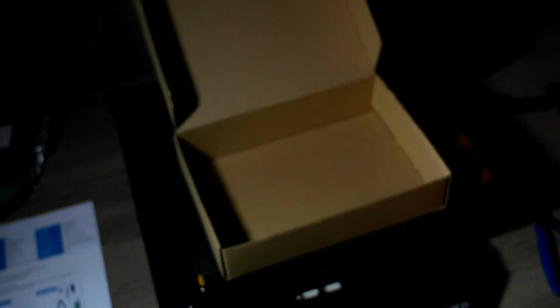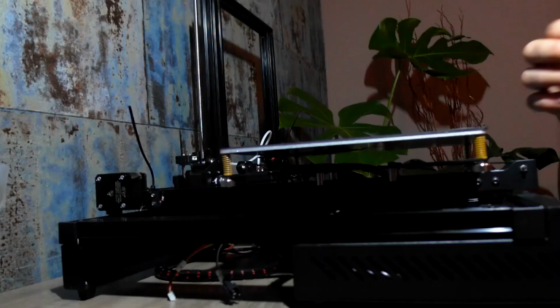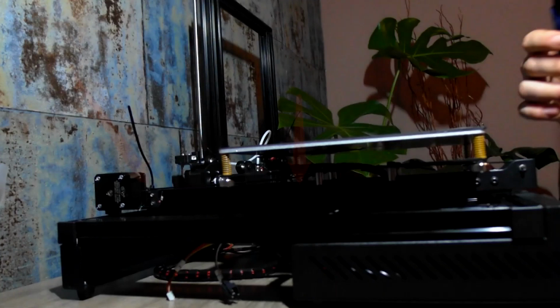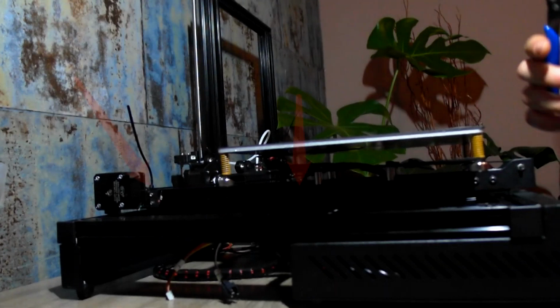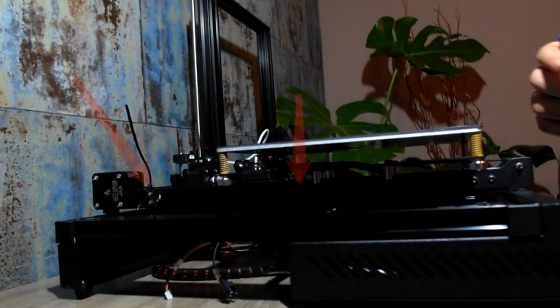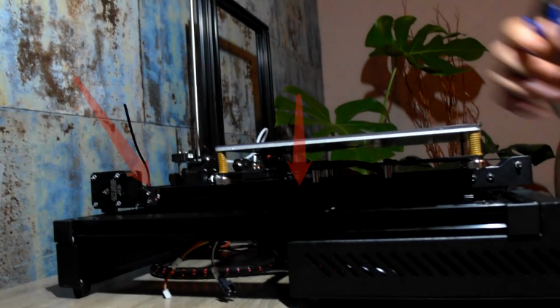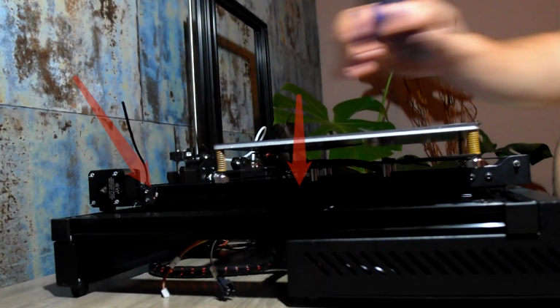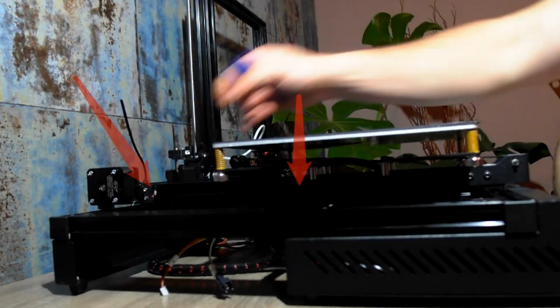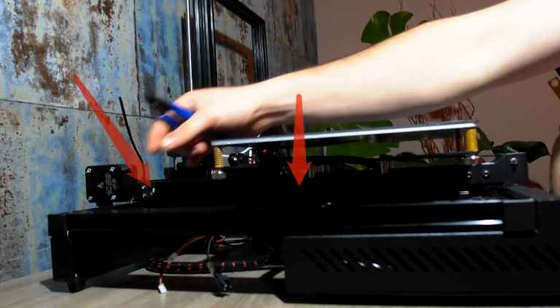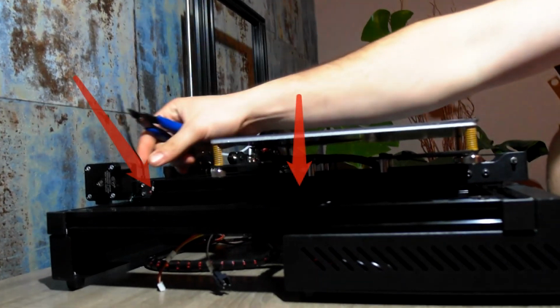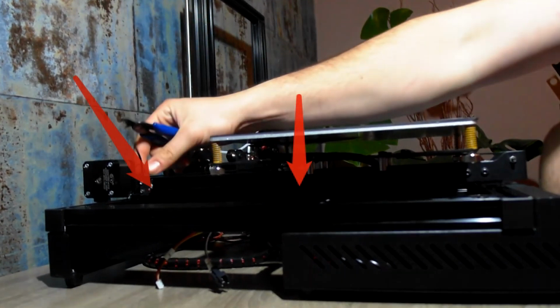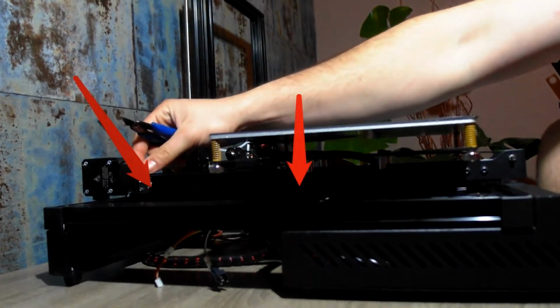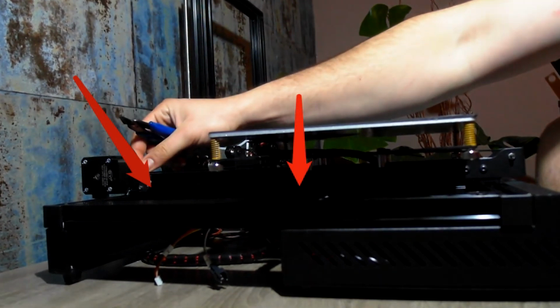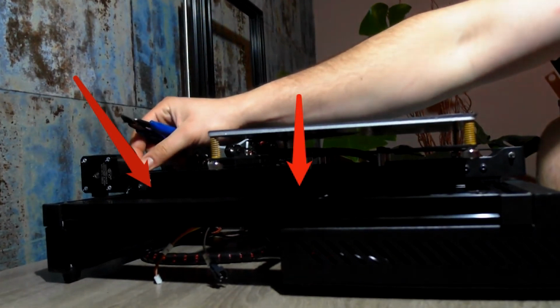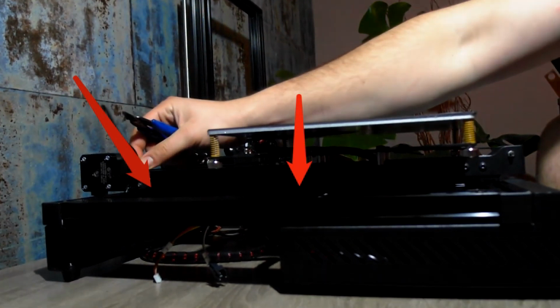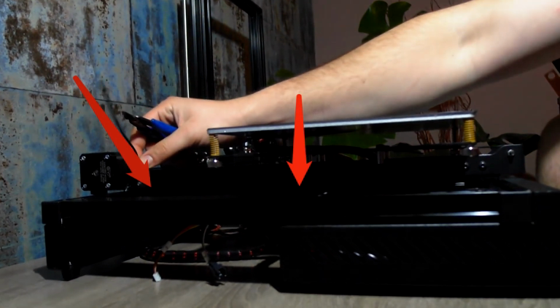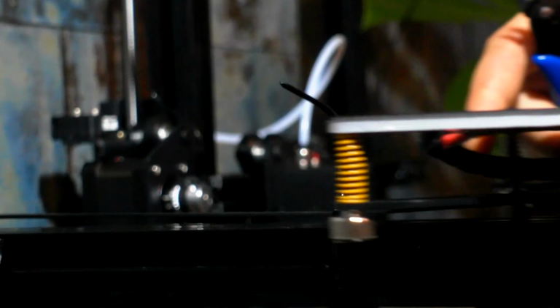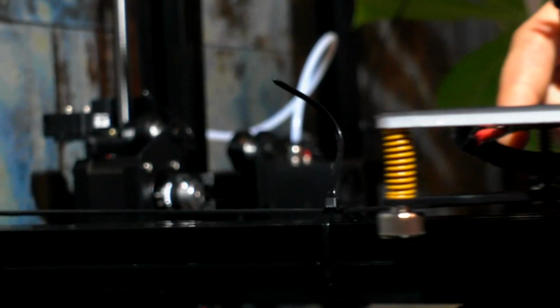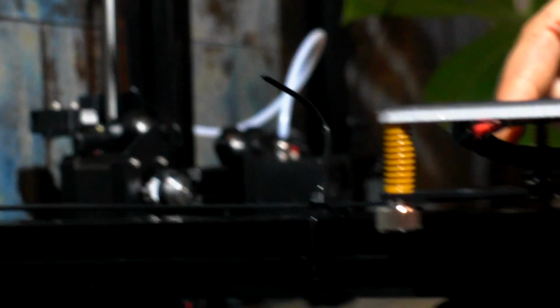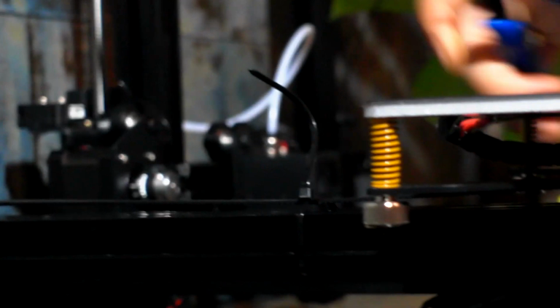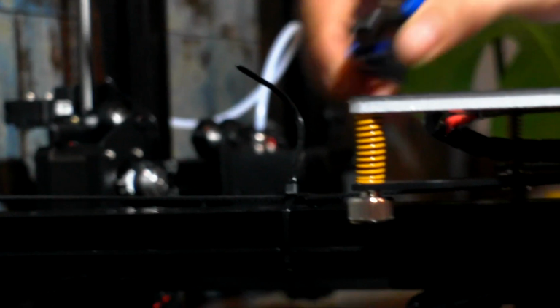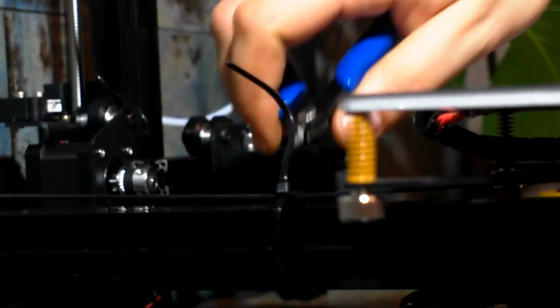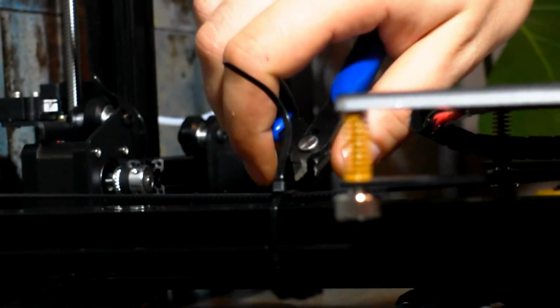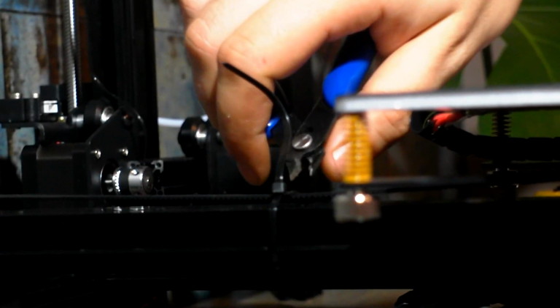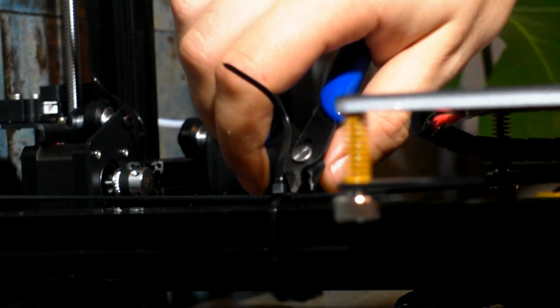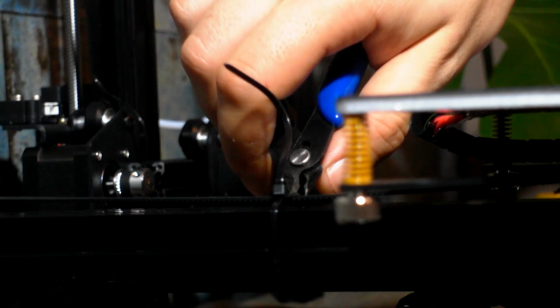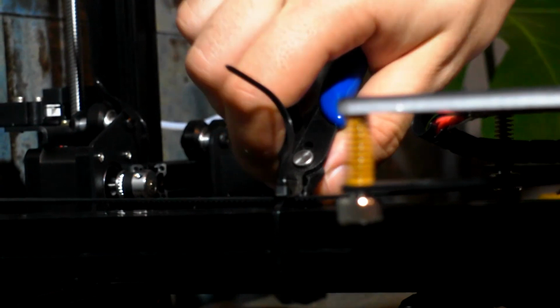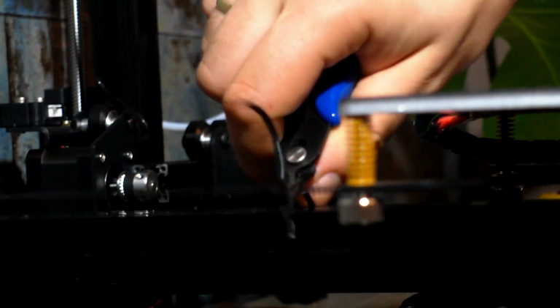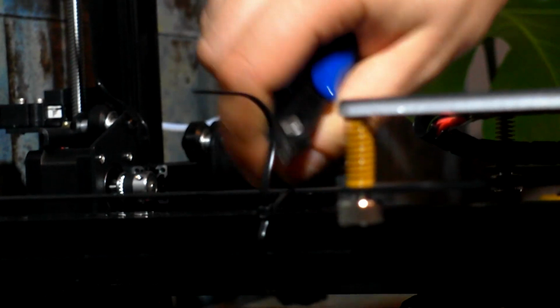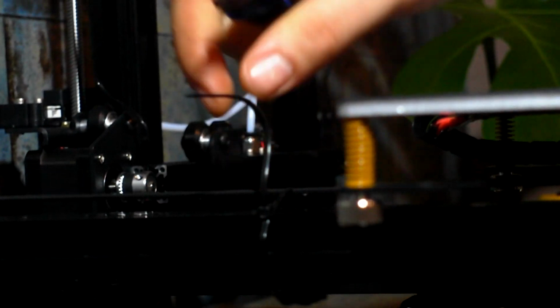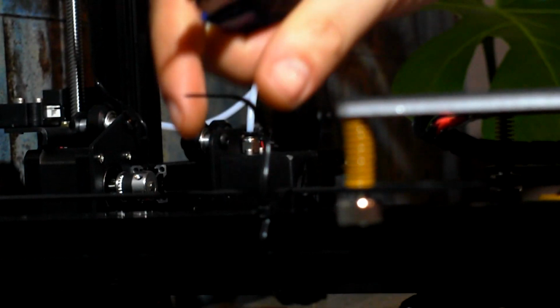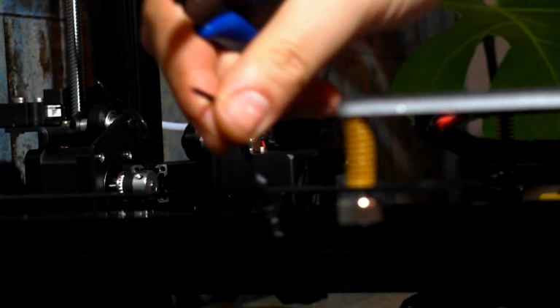The print bed is secured with a cable tie to avoid transport damage. We have to remove it.